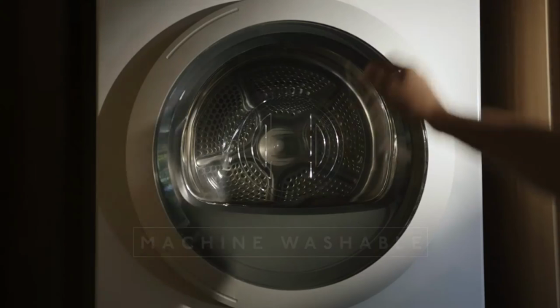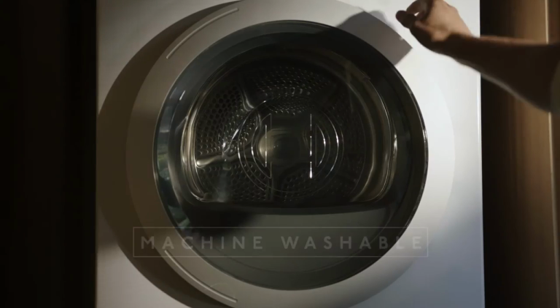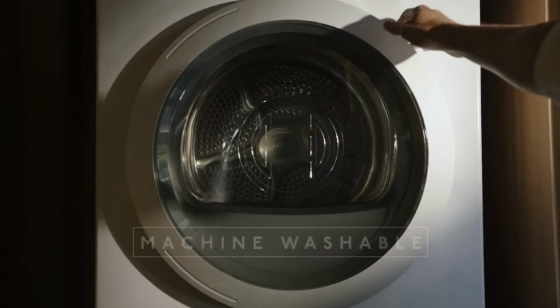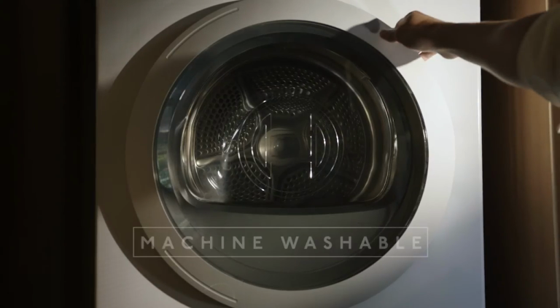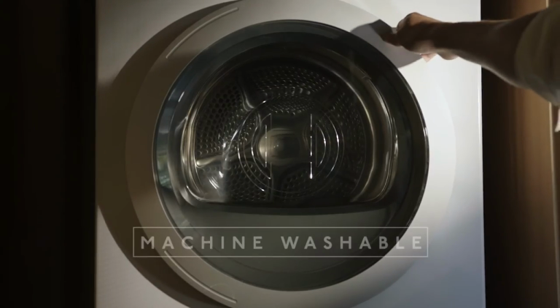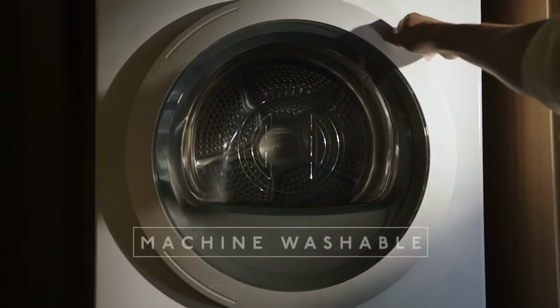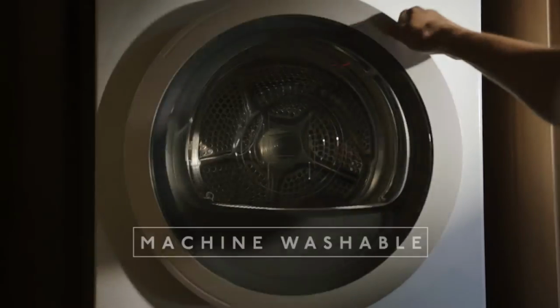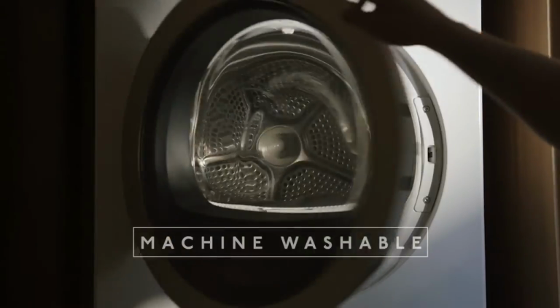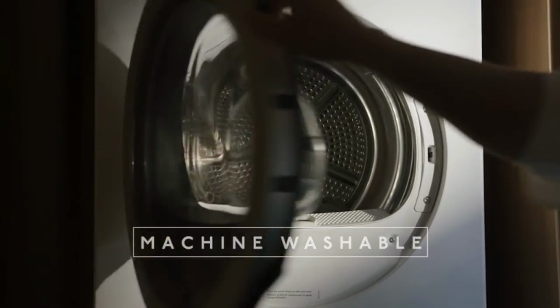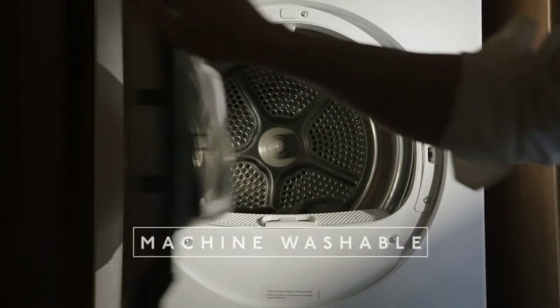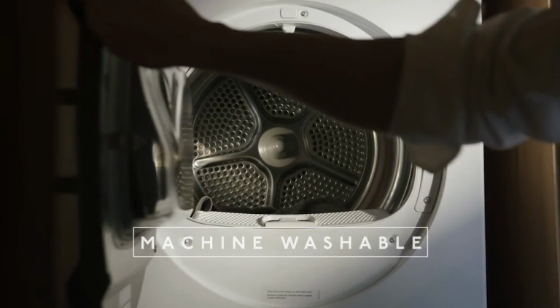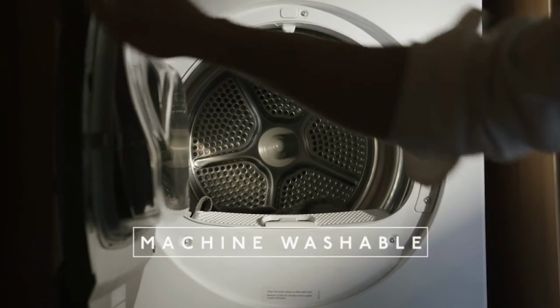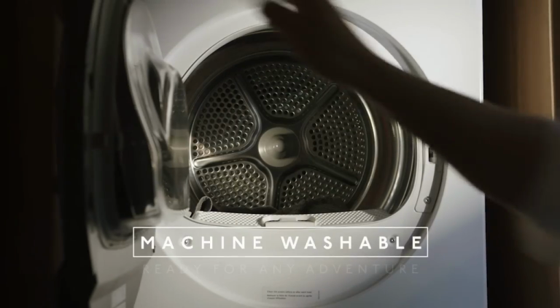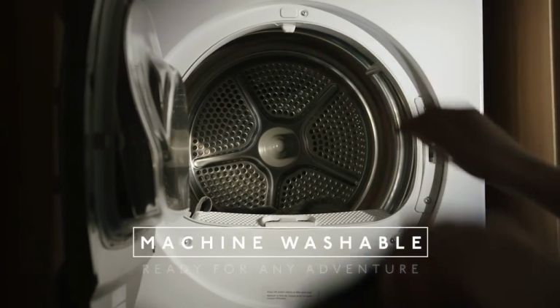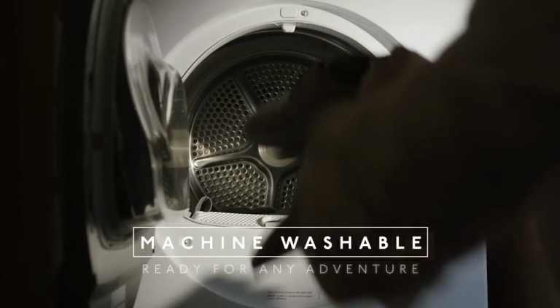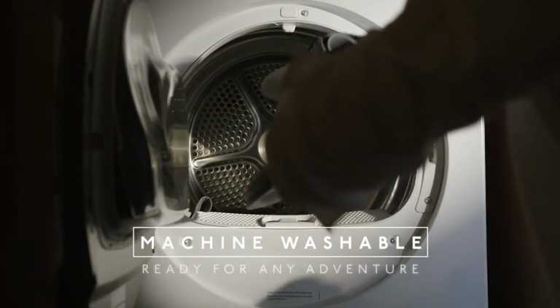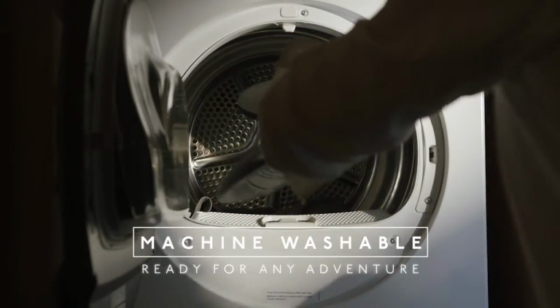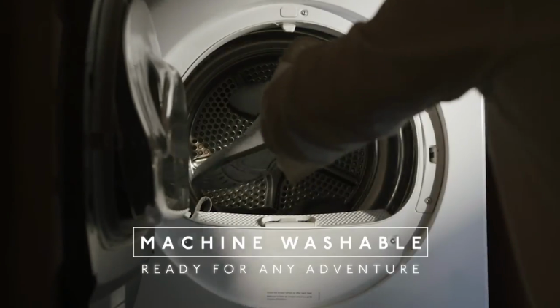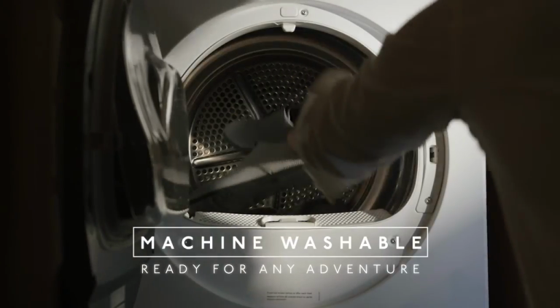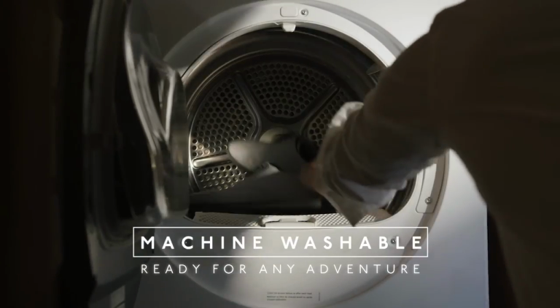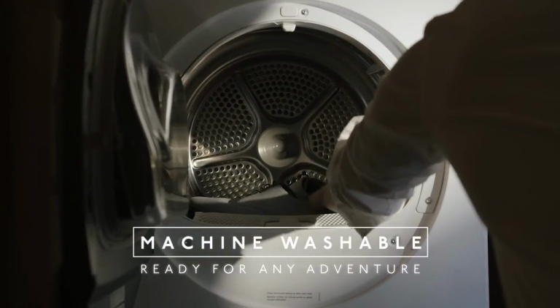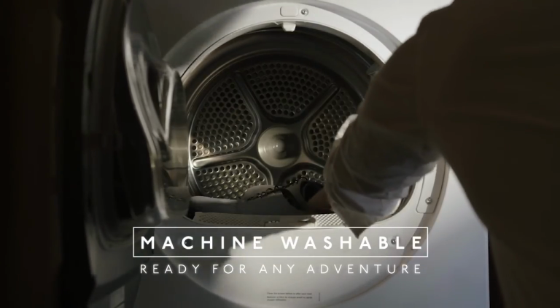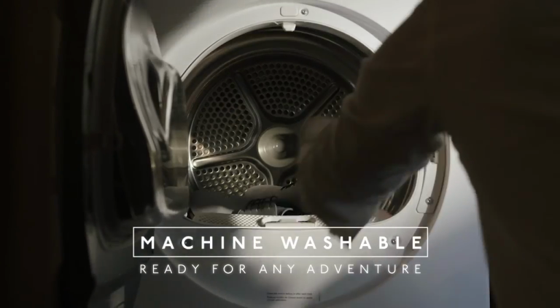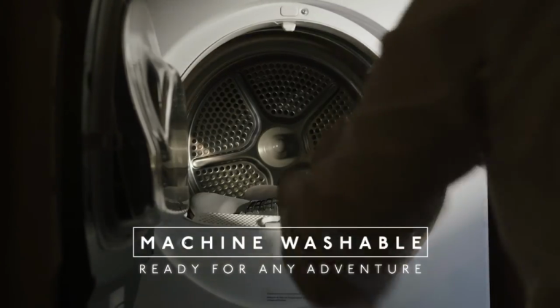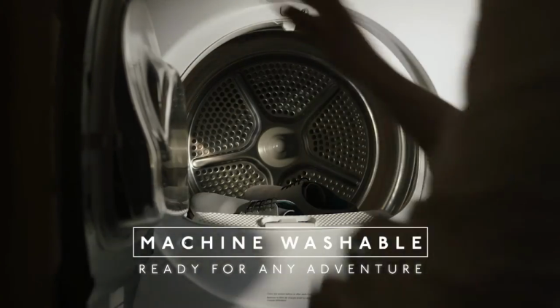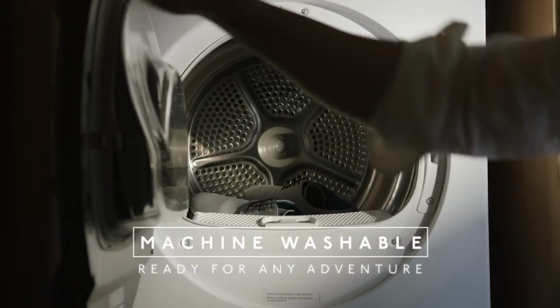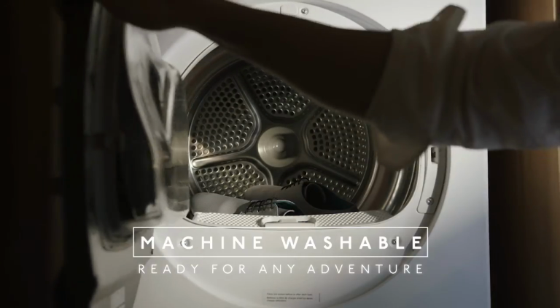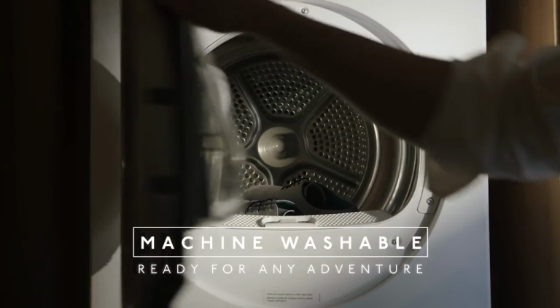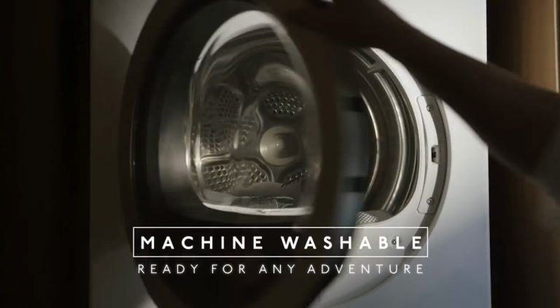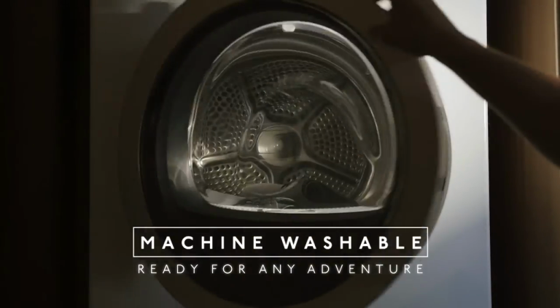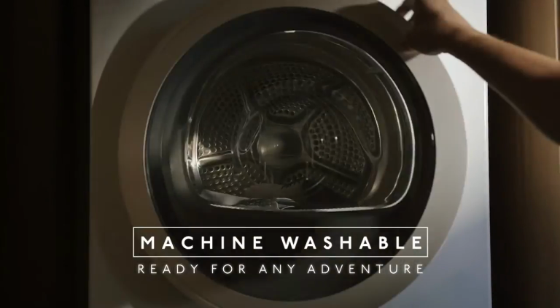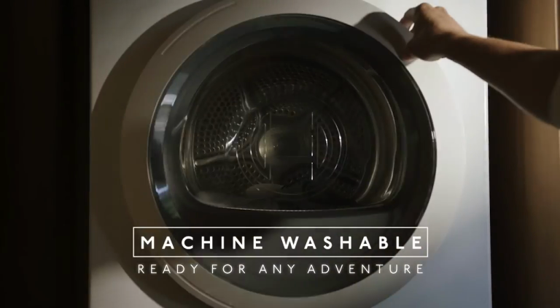The whole shoe is also machine washable, making it ready for any adventure and your on-the-go lifestyle.